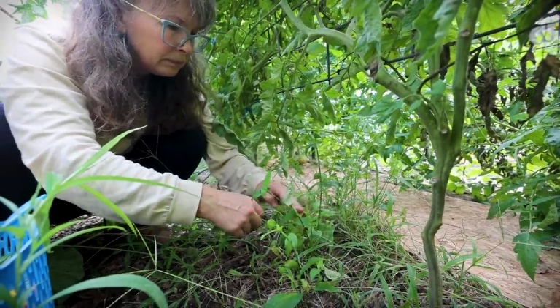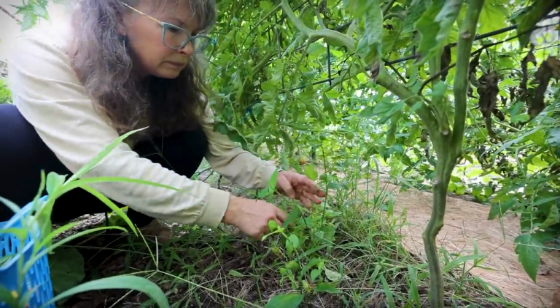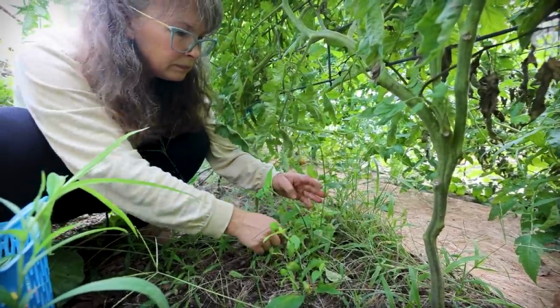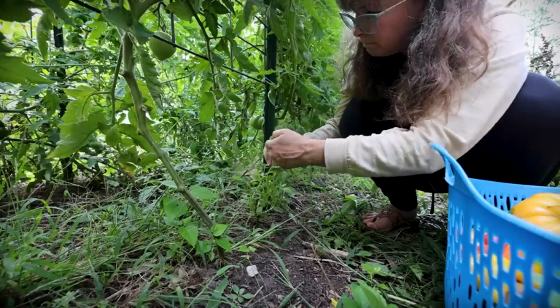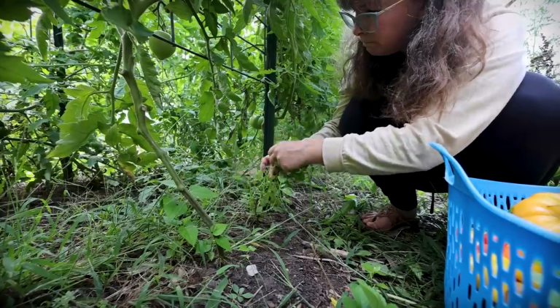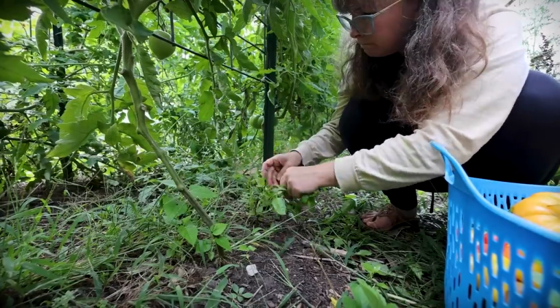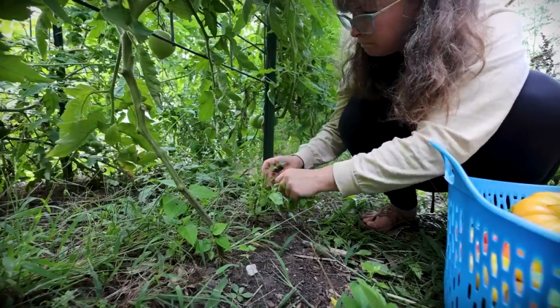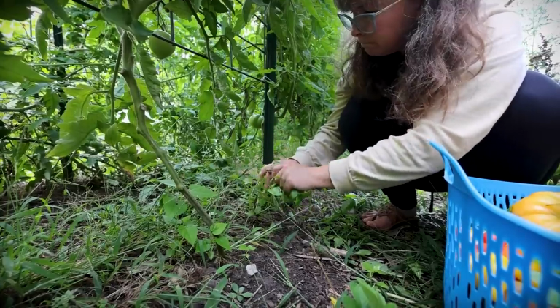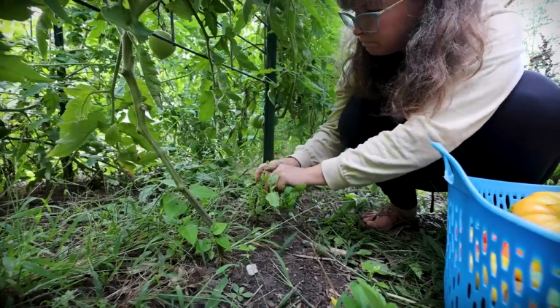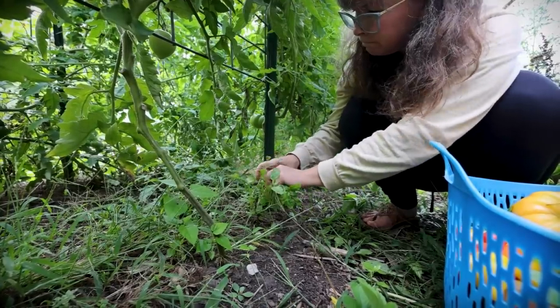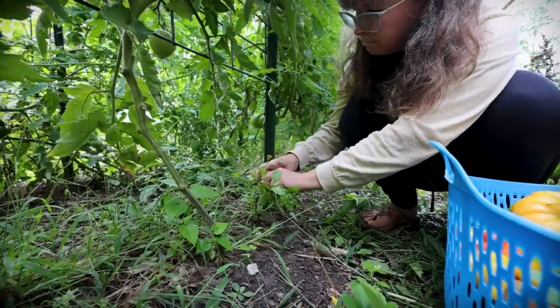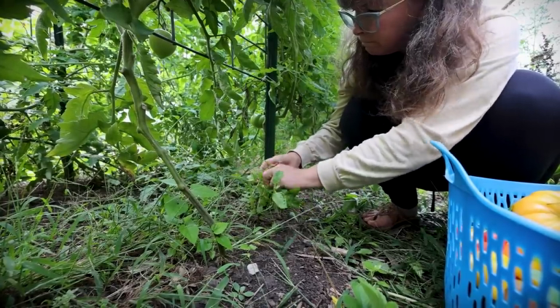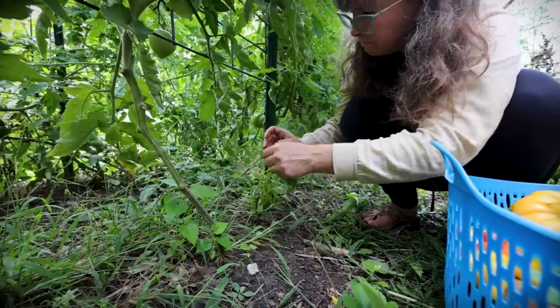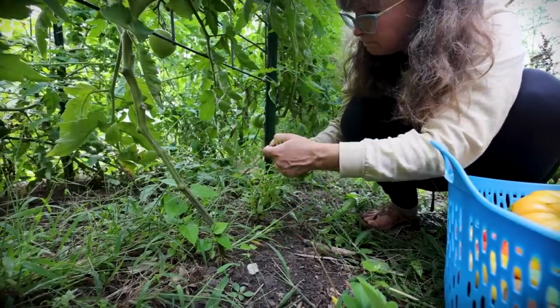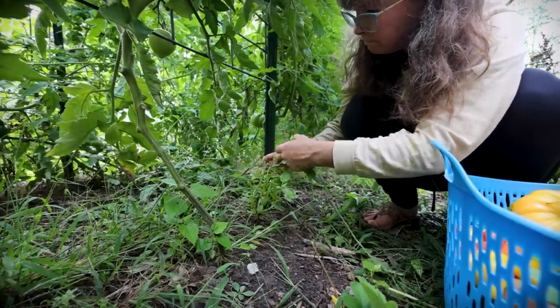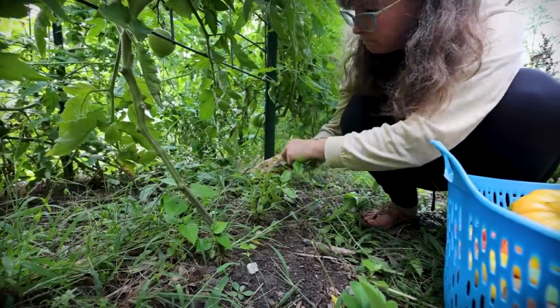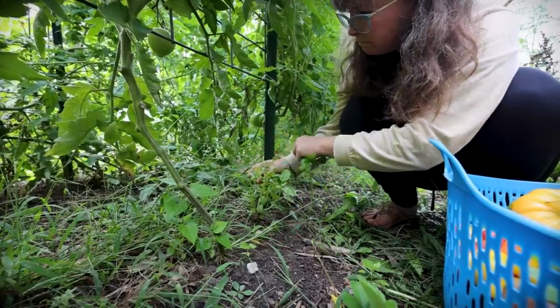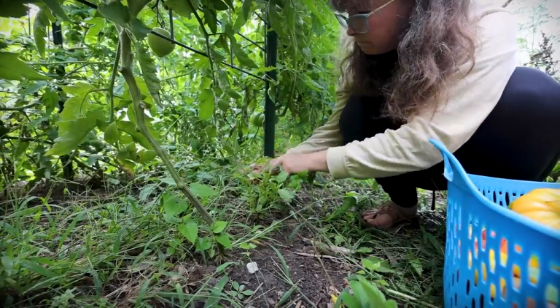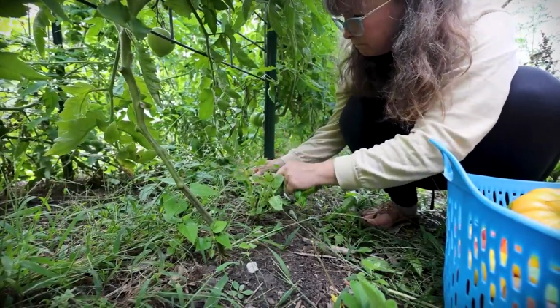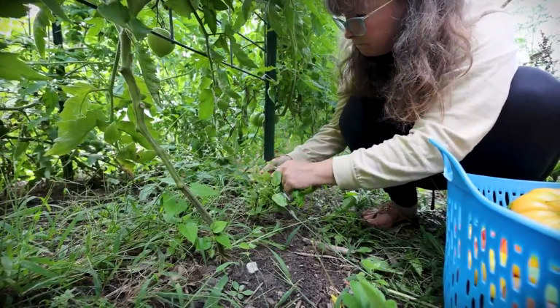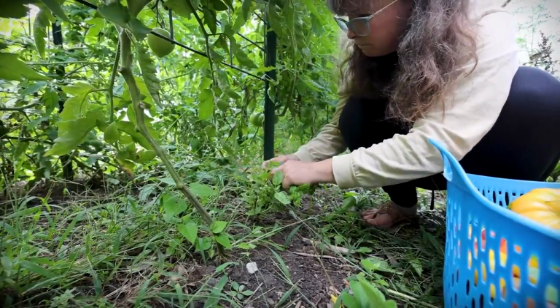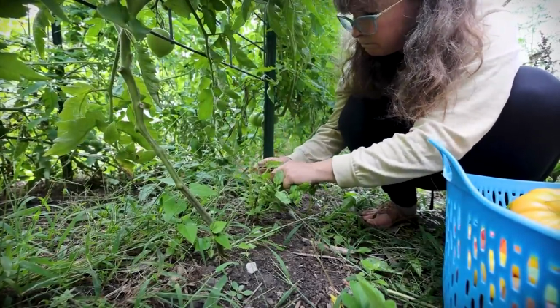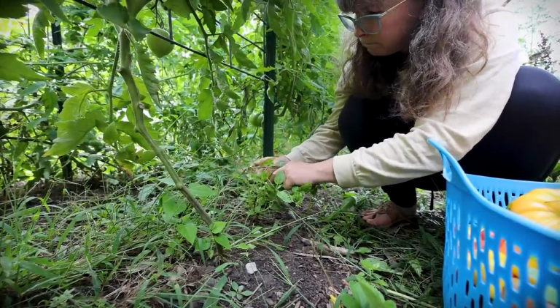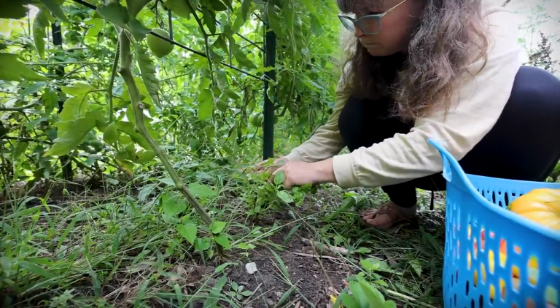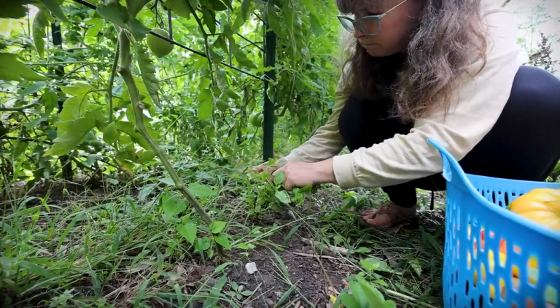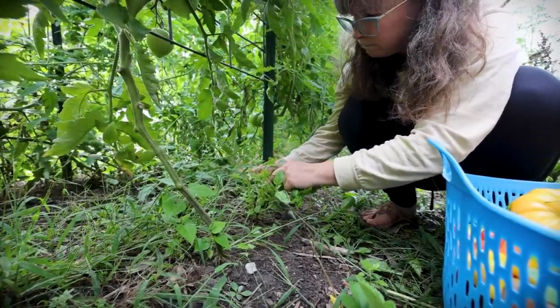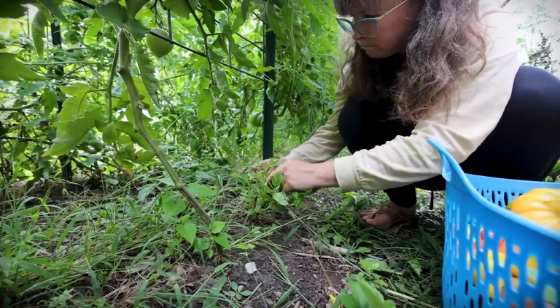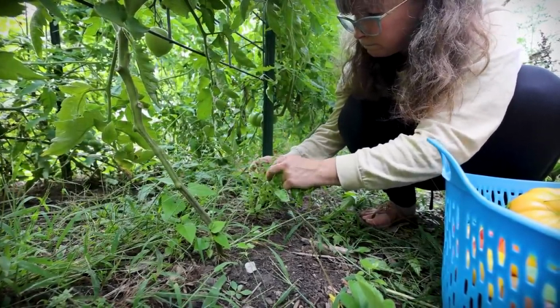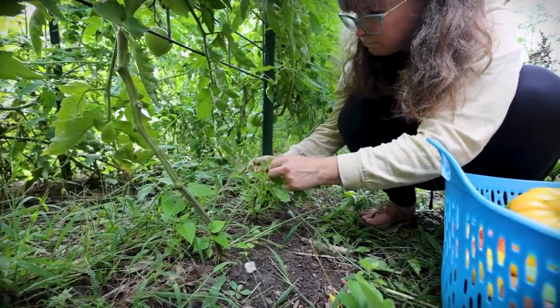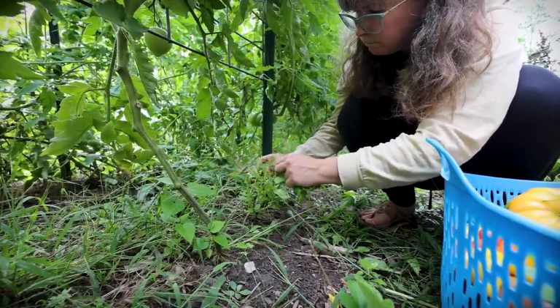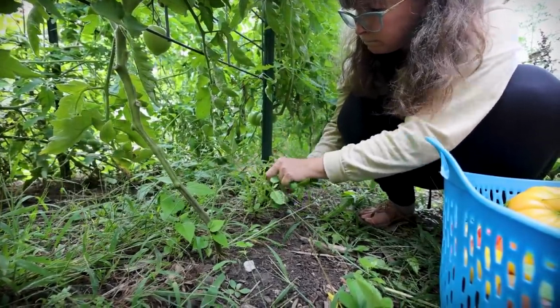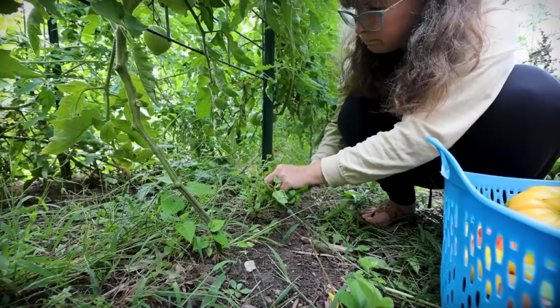After we wrap this video up, we'll get some food and then come out and make a decision about what we're going to do with the swarm. Sounds good.